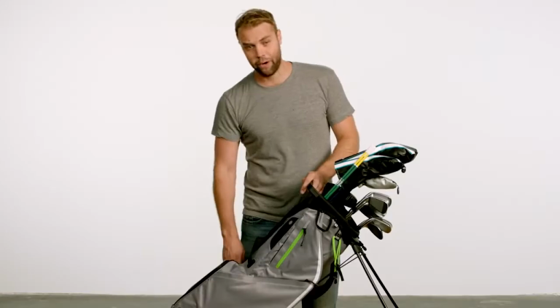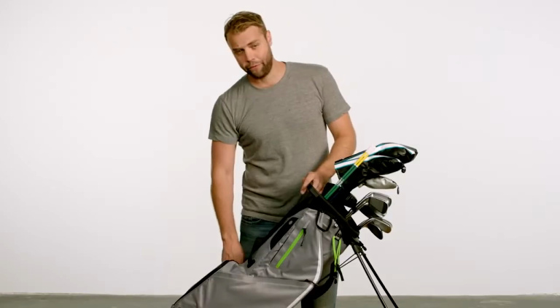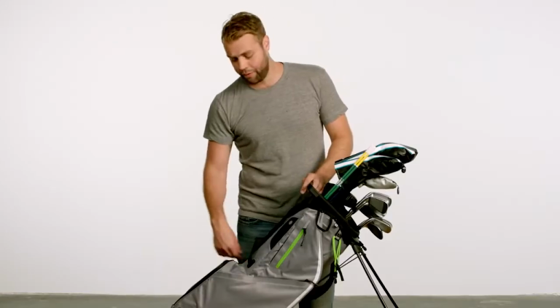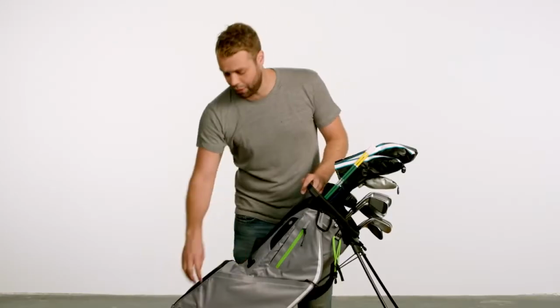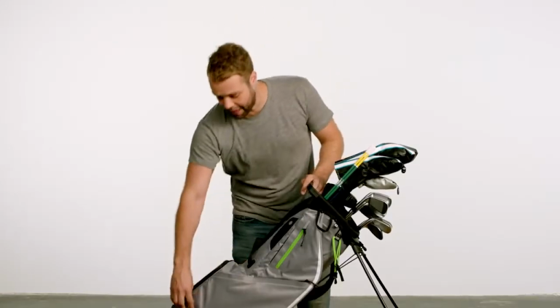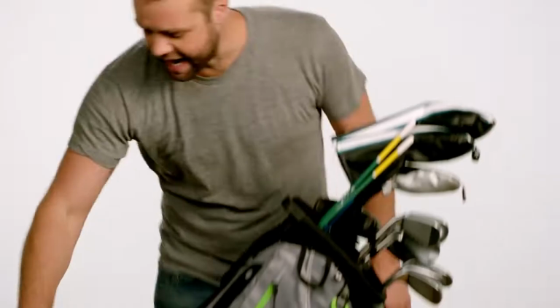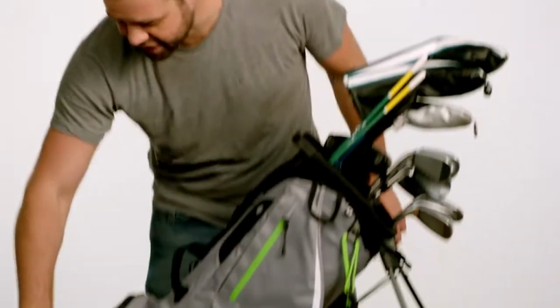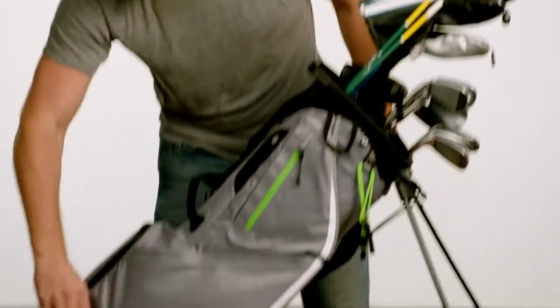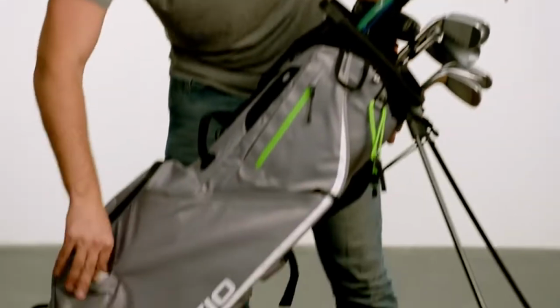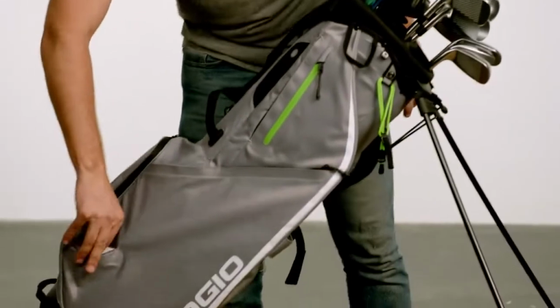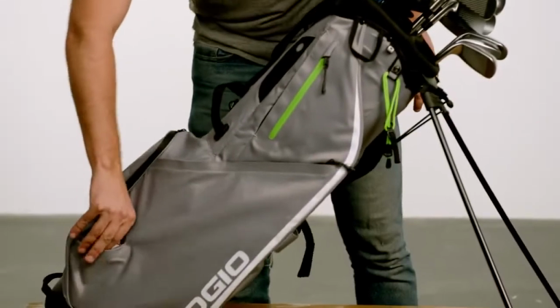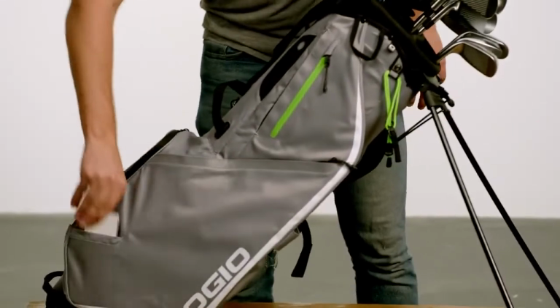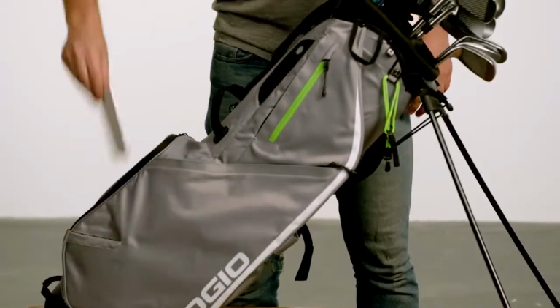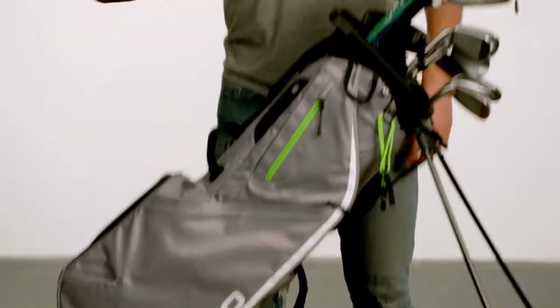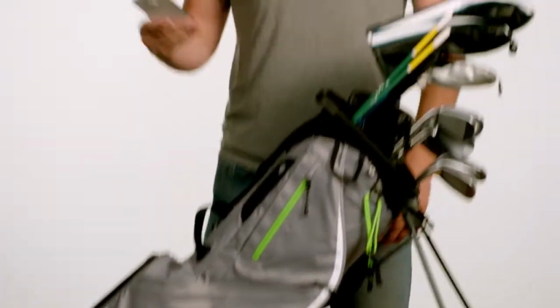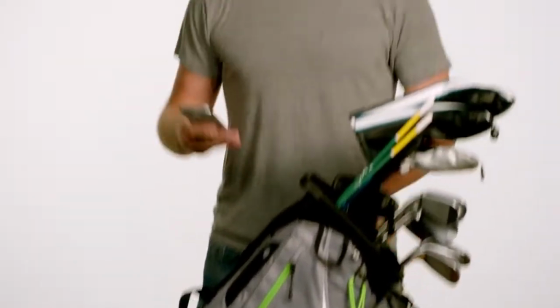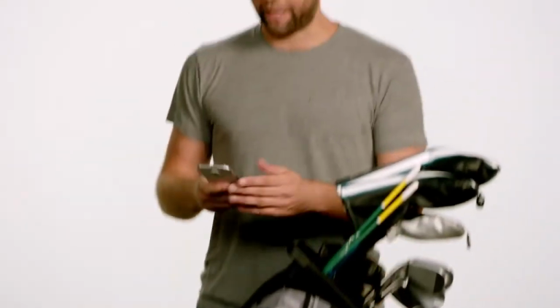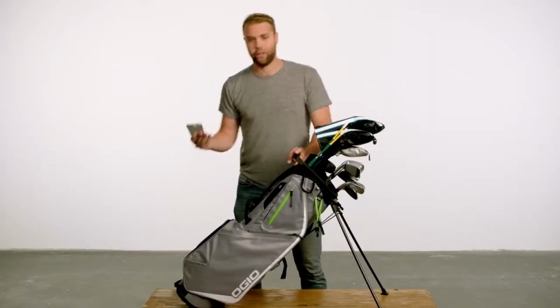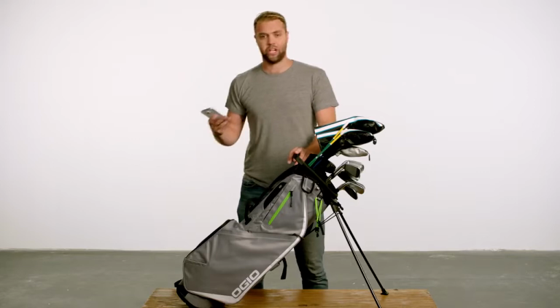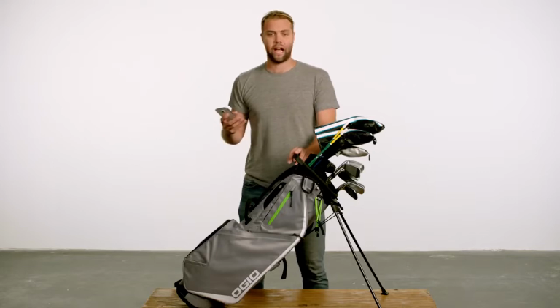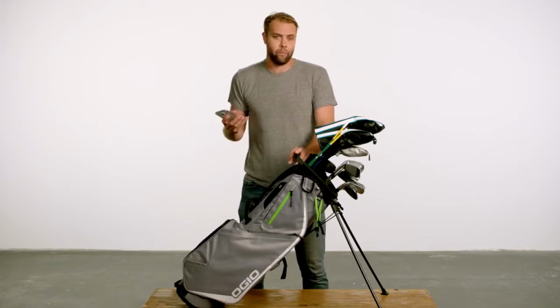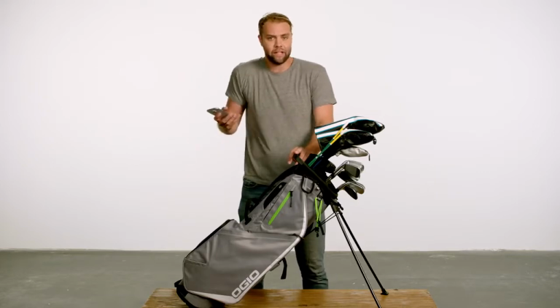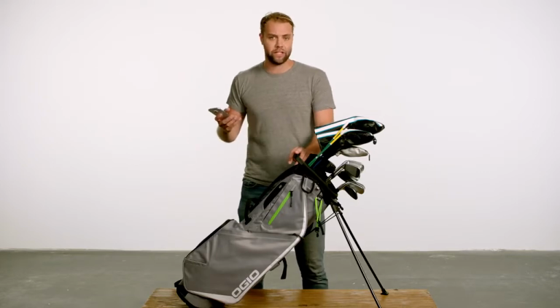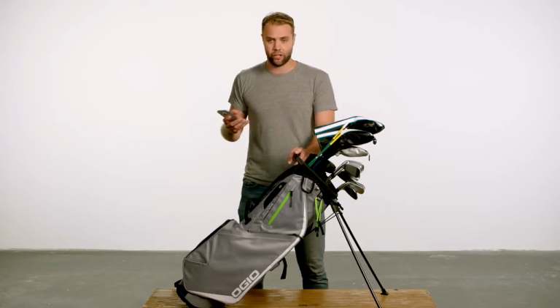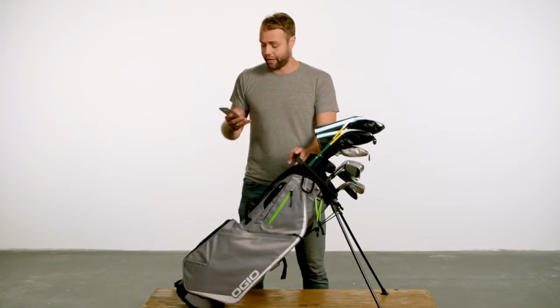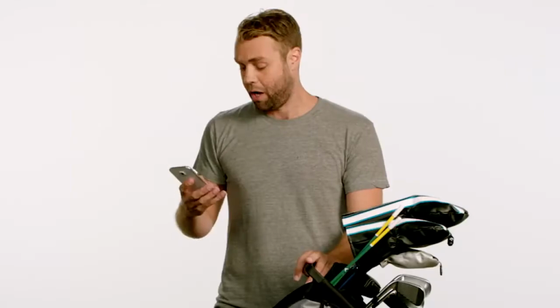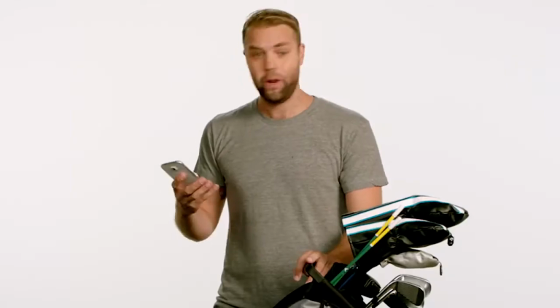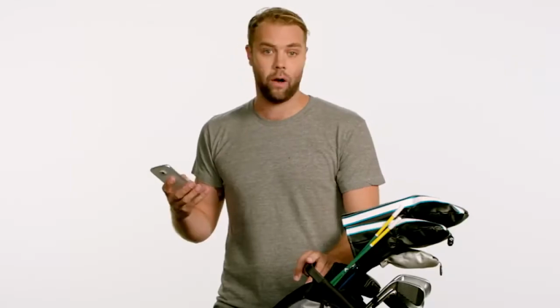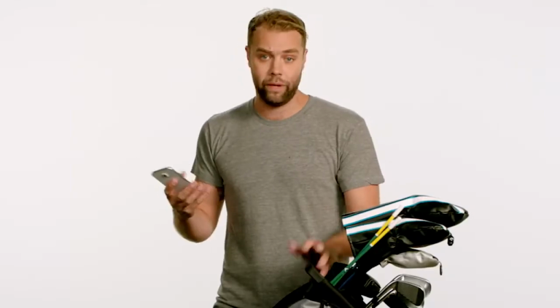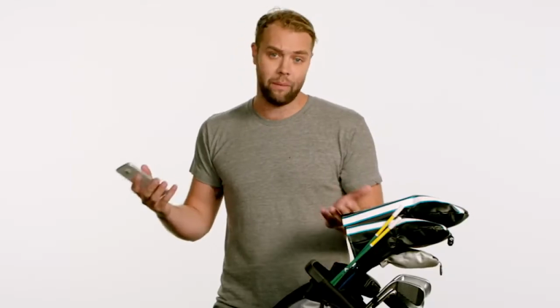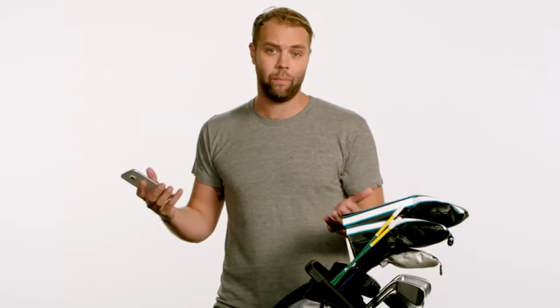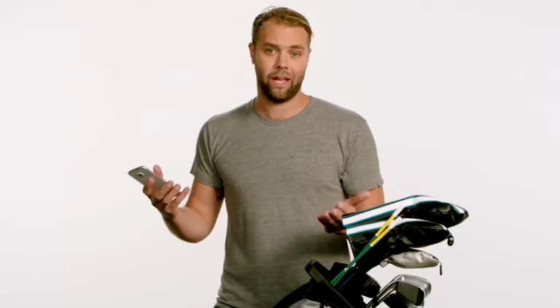Burner phone? No problem. This bag also has a quick access cell phone pocket. You can check how your embezzling's doing. Oh no — we made more money.